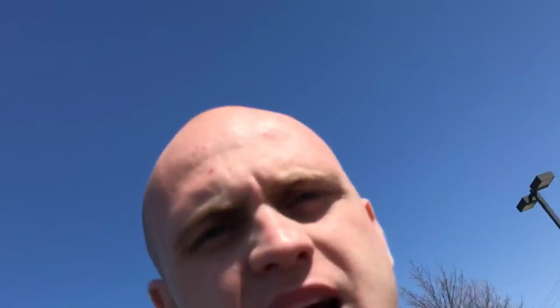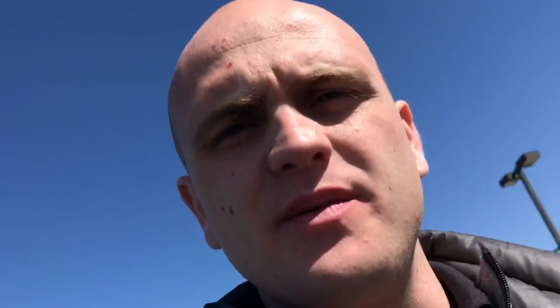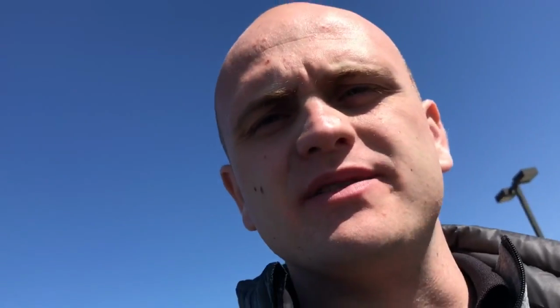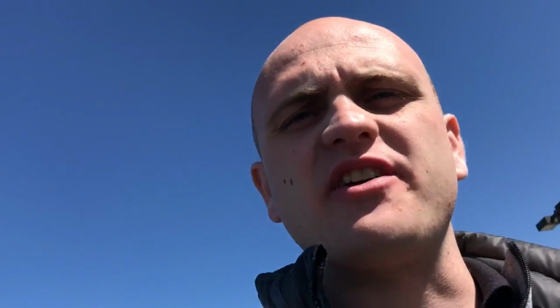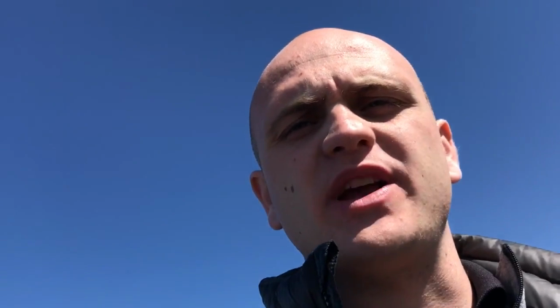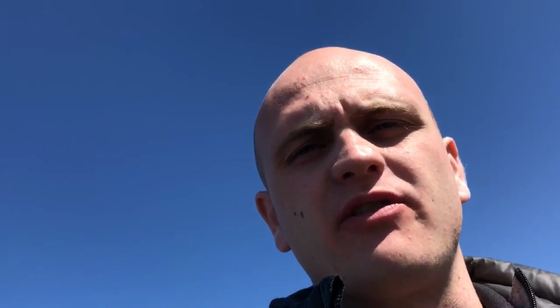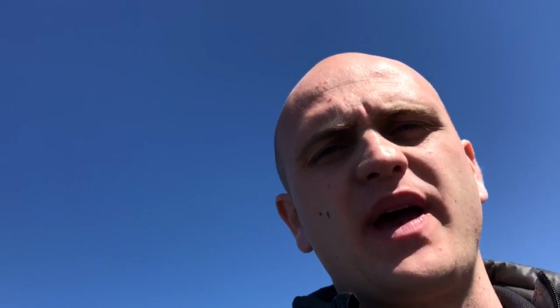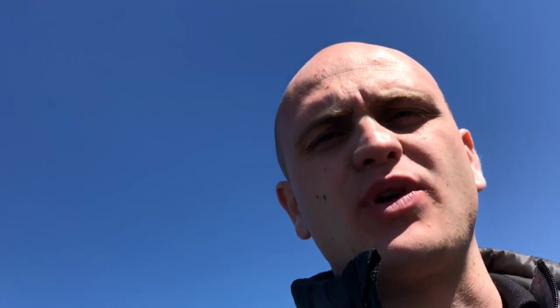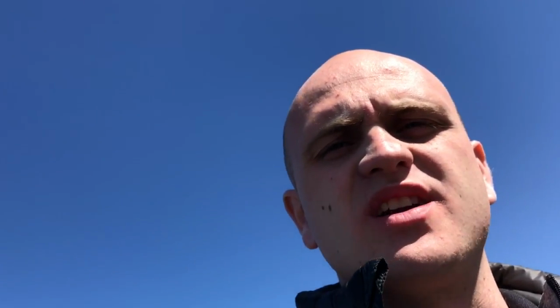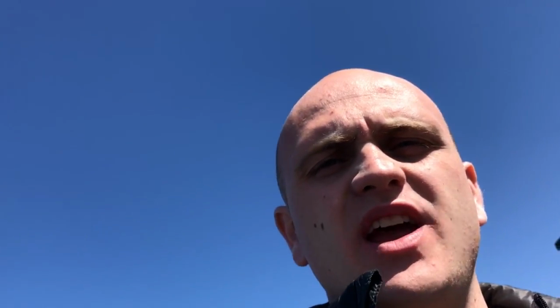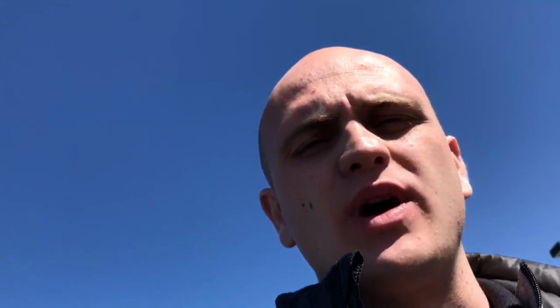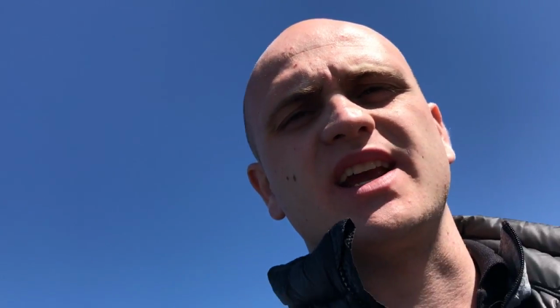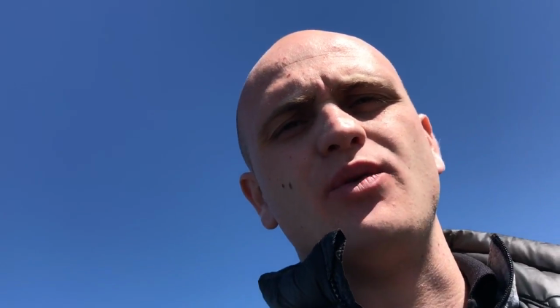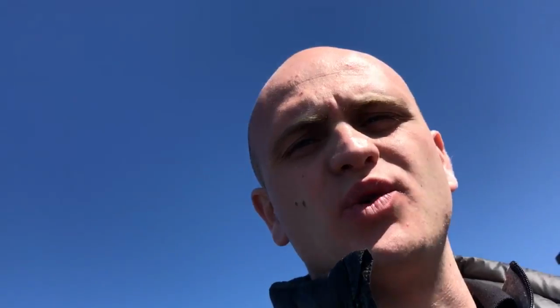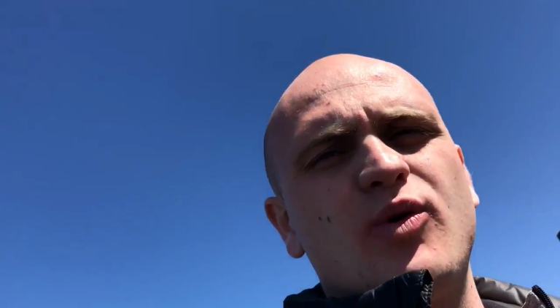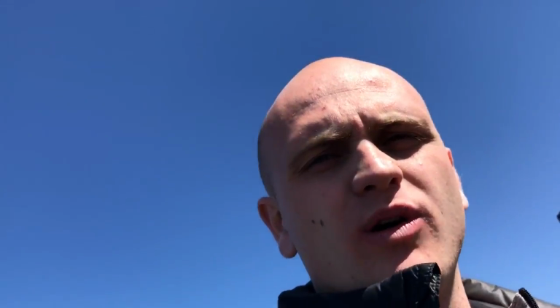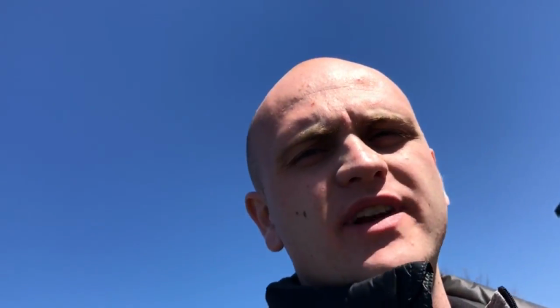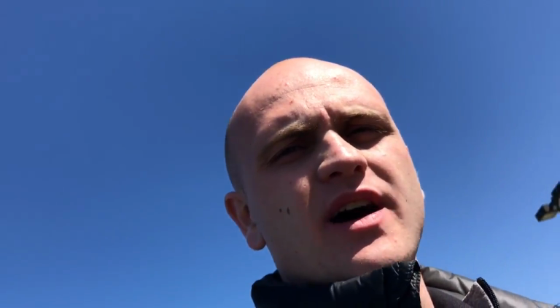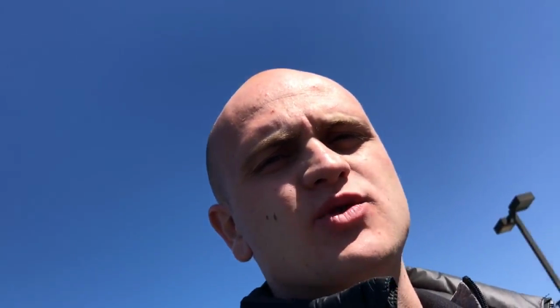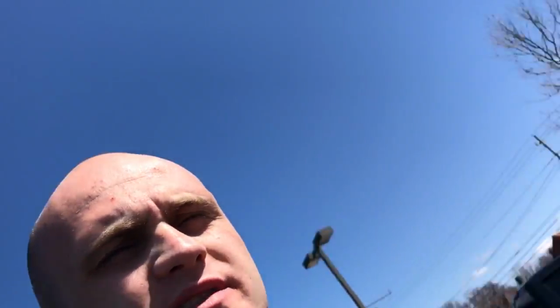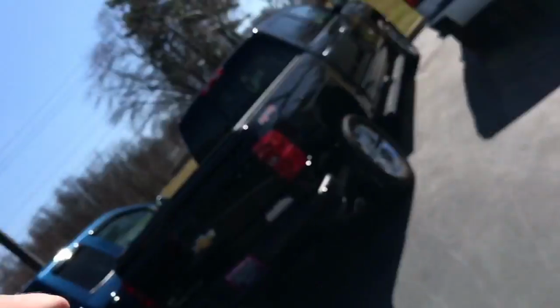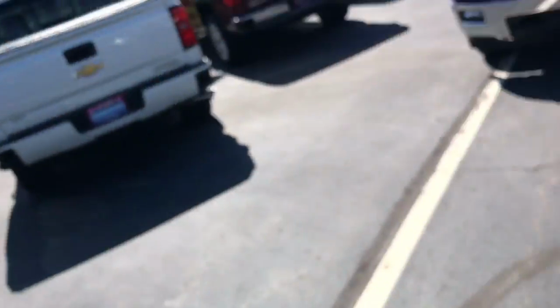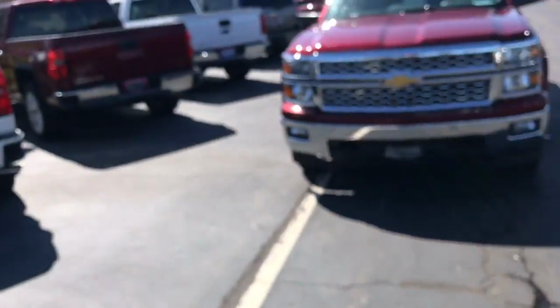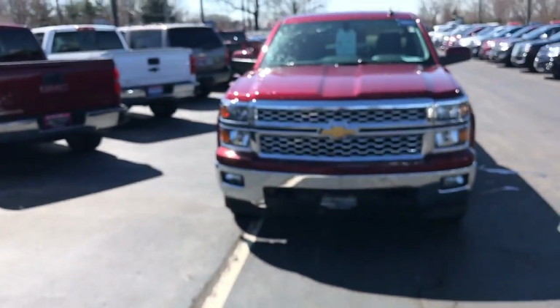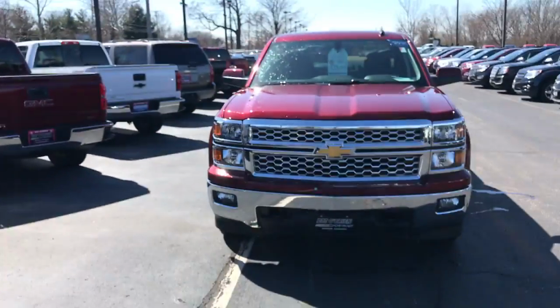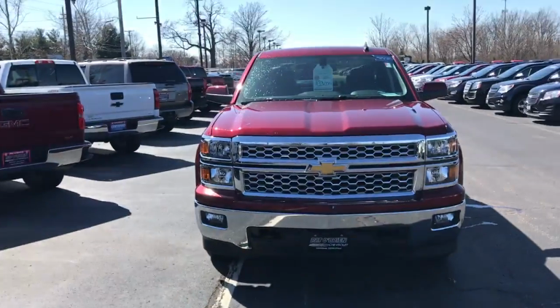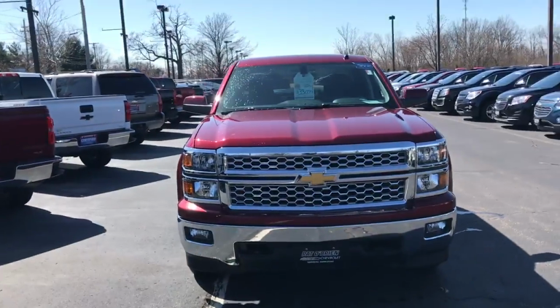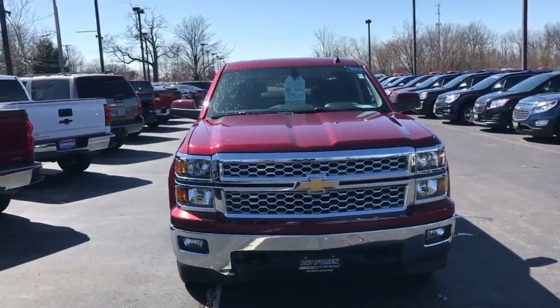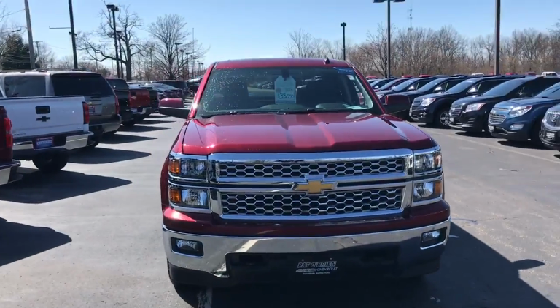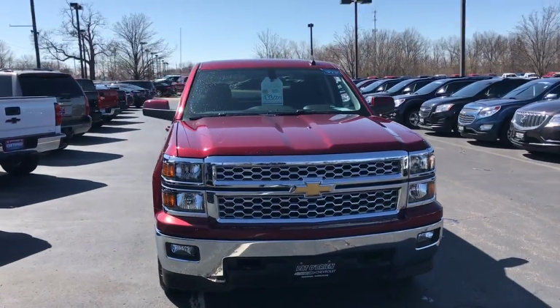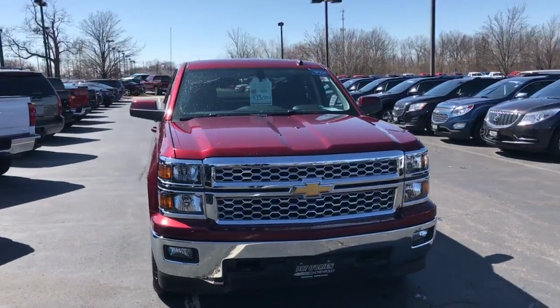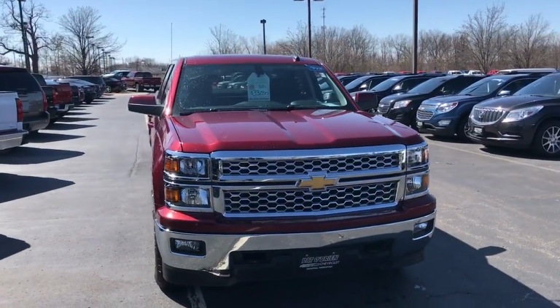Hello, my name is Jeff Bayer from Paddle Brian Chevrolet in Westlake, and I want to do a quick walk-around video on the 2015 Silverado that you inquired about online.